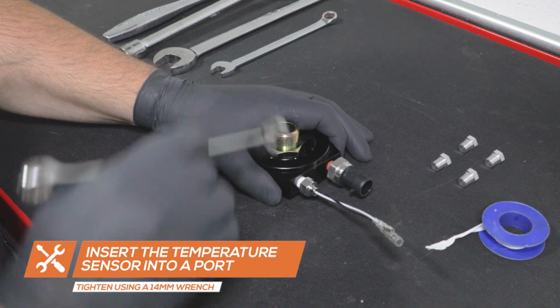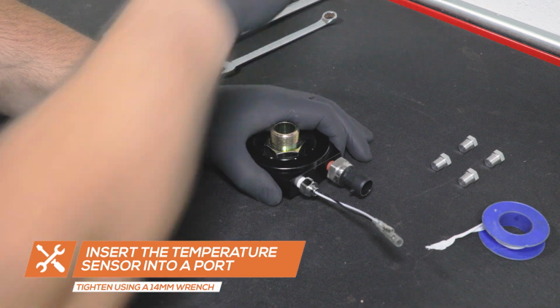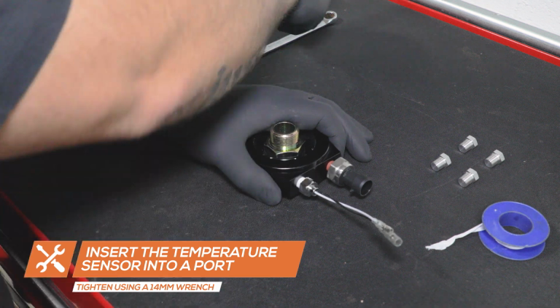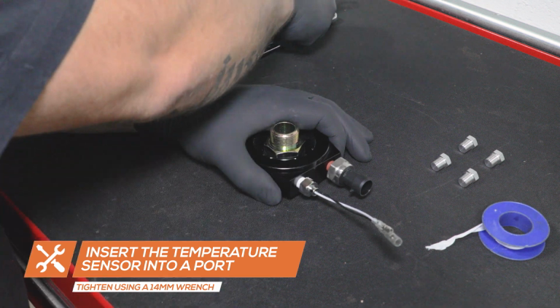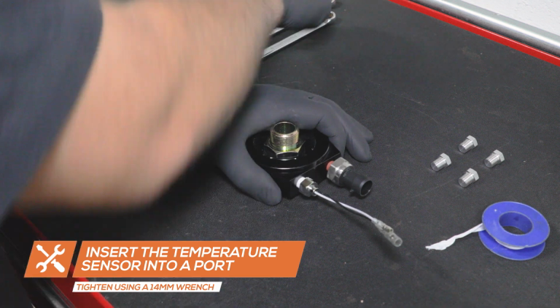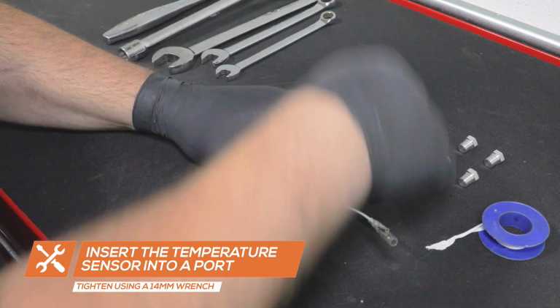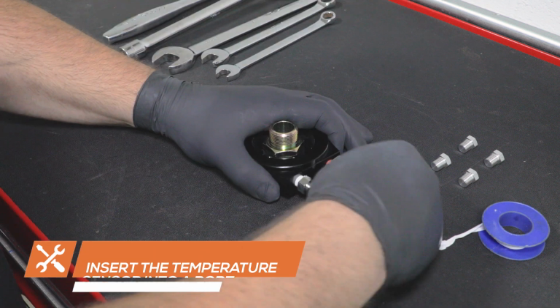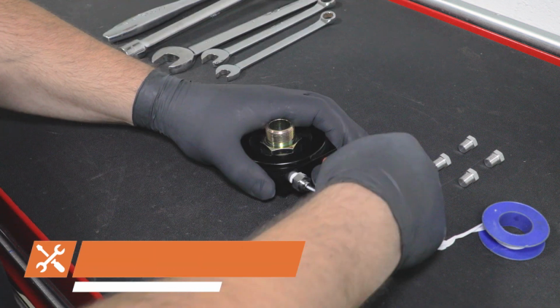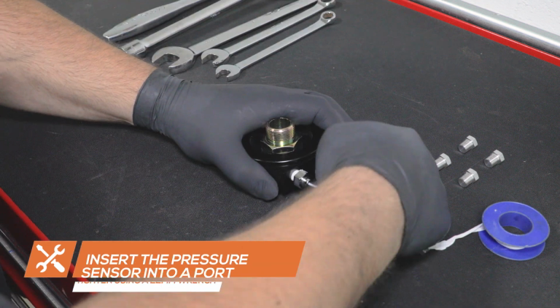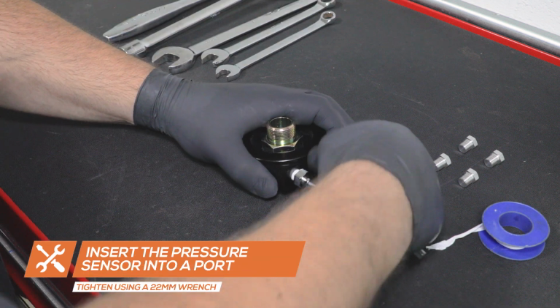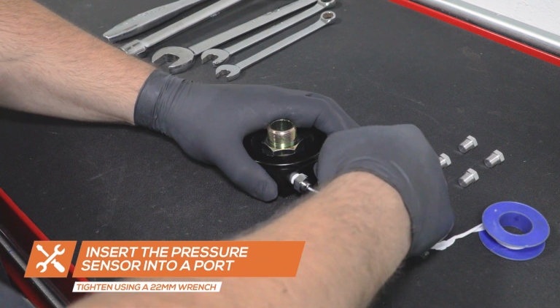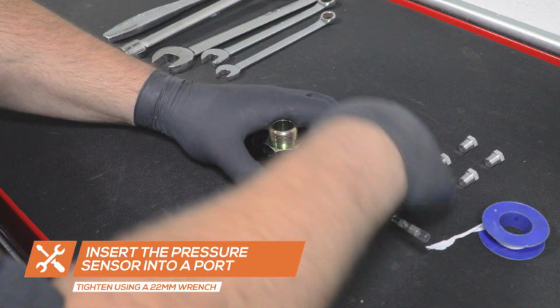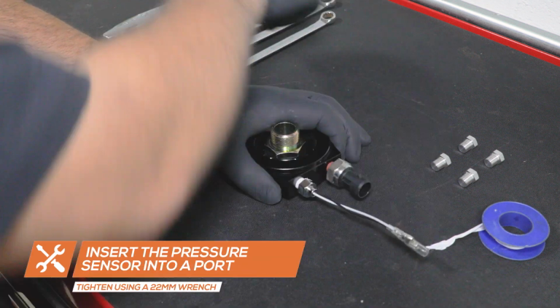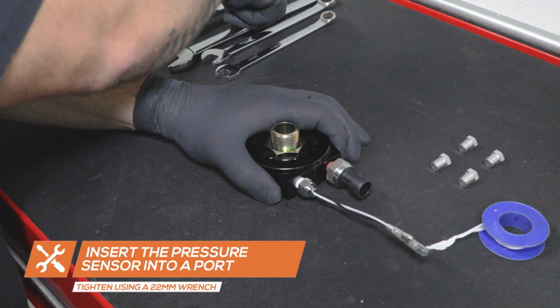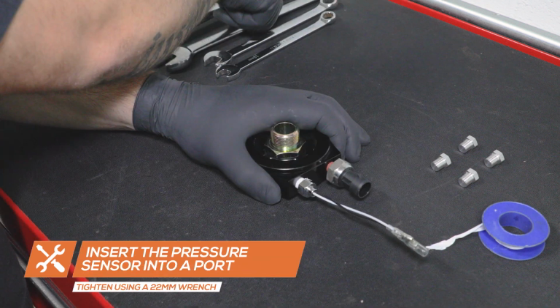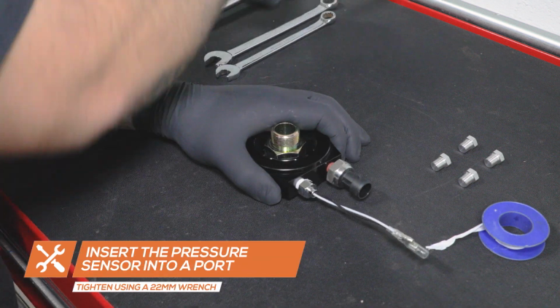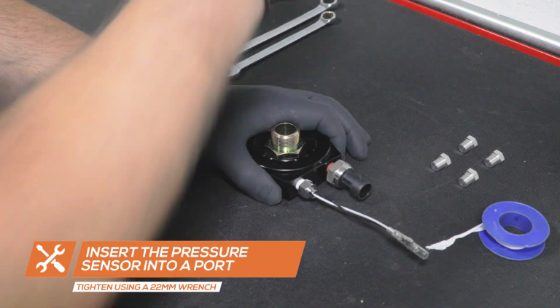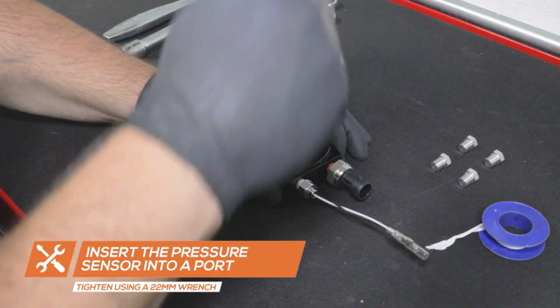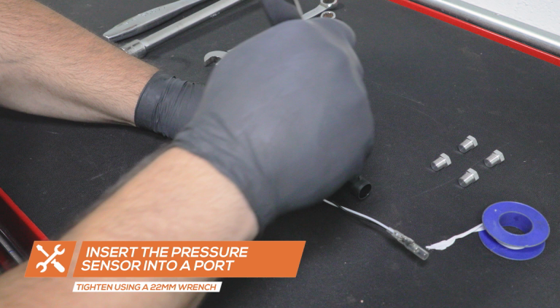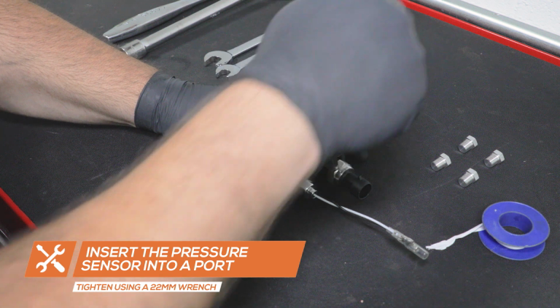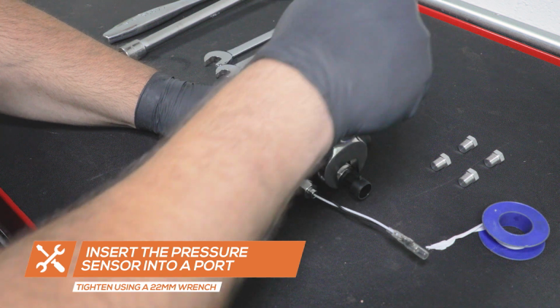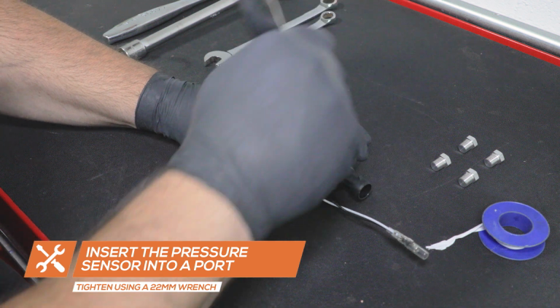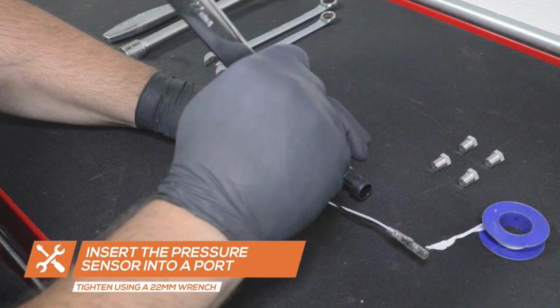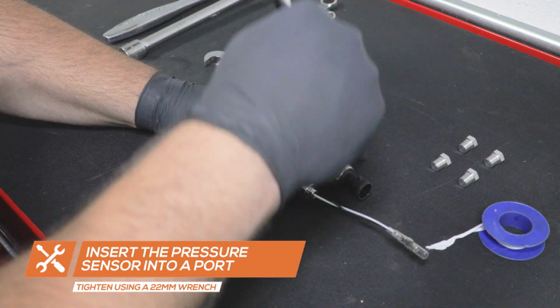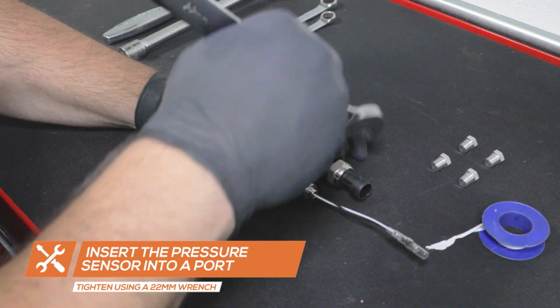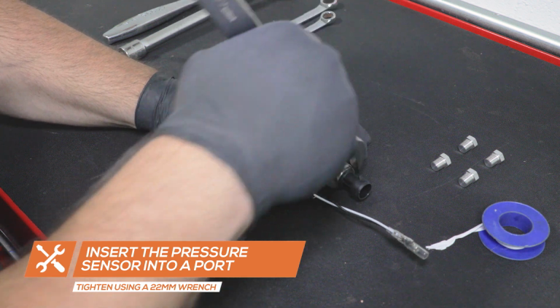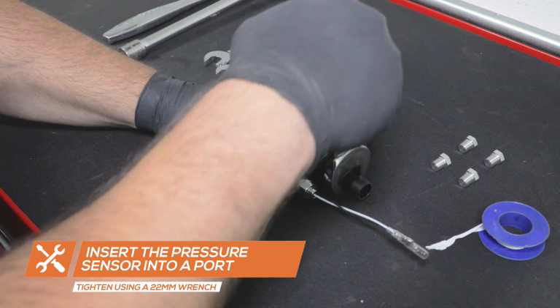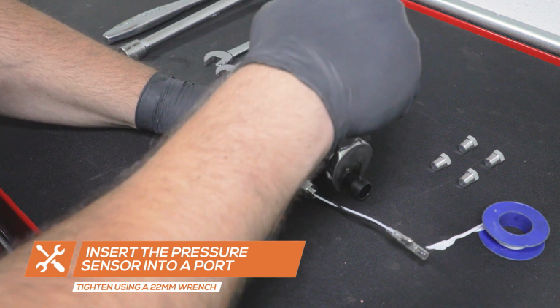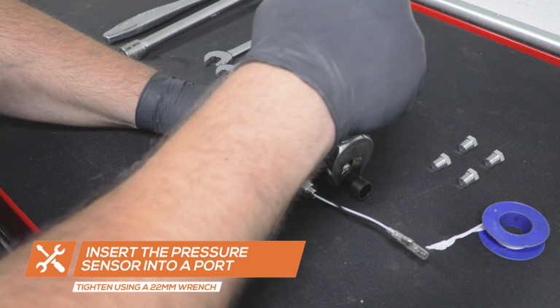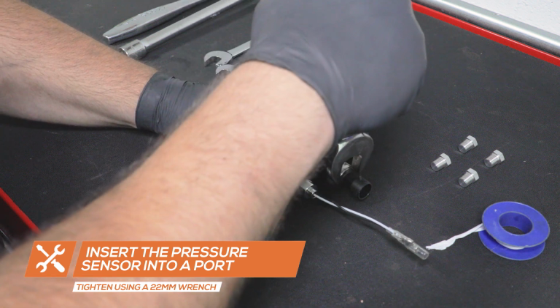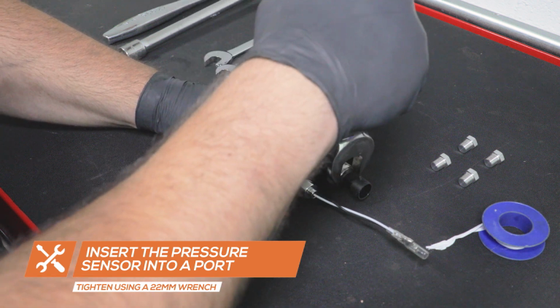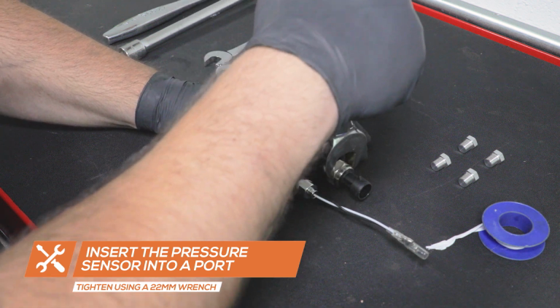If you're installing an oil pressure gauge, insert the pressure sensor into the adapter and tighten using a 22mm wrench.